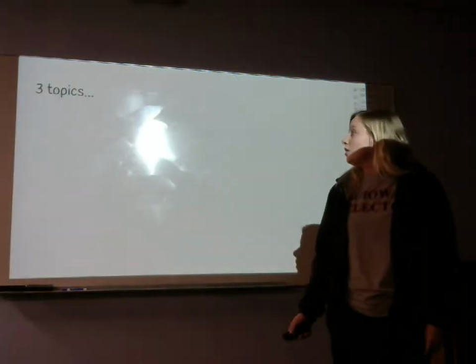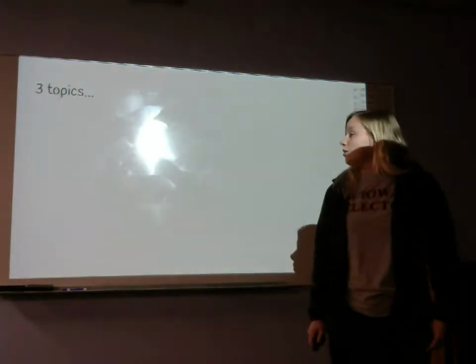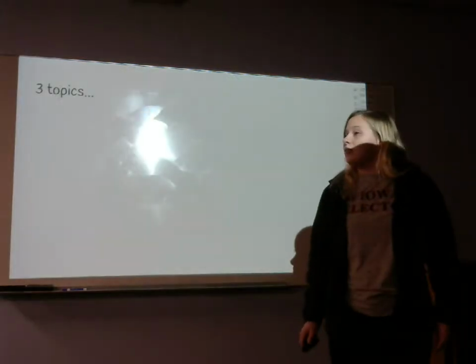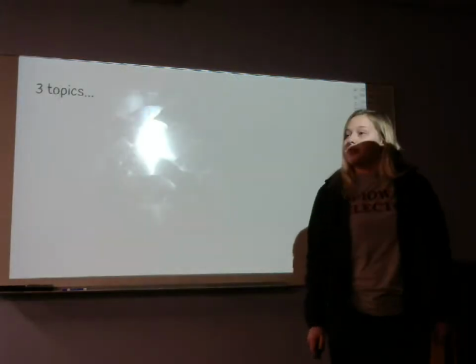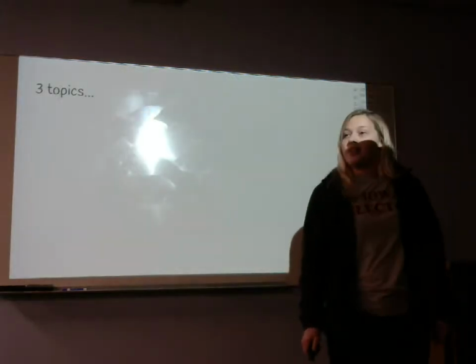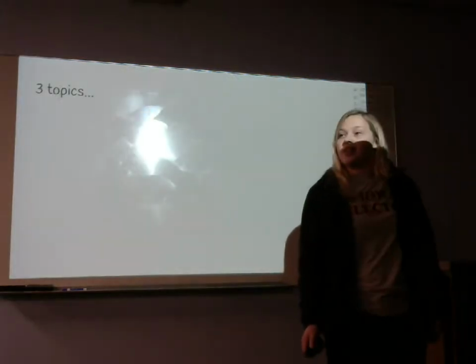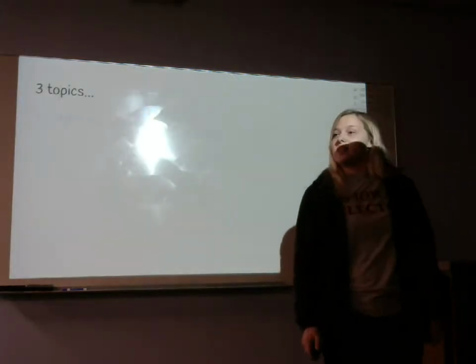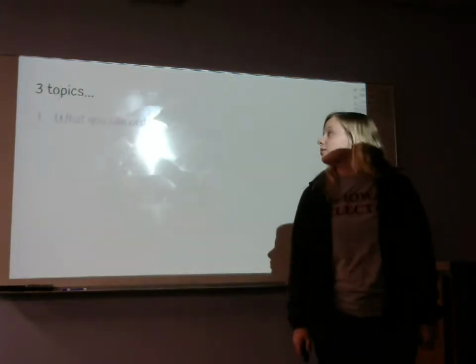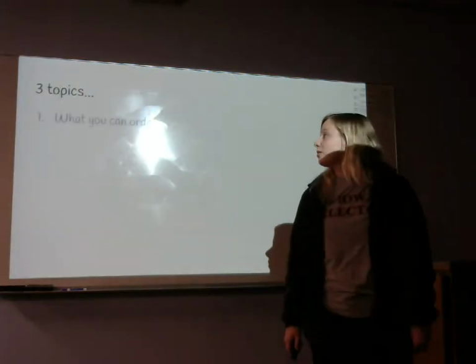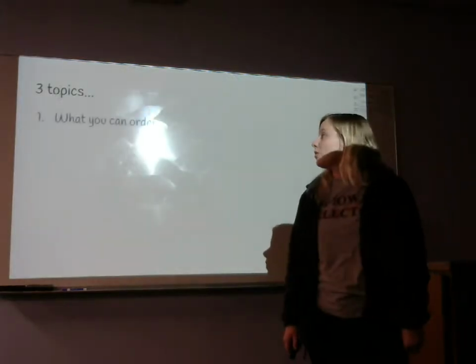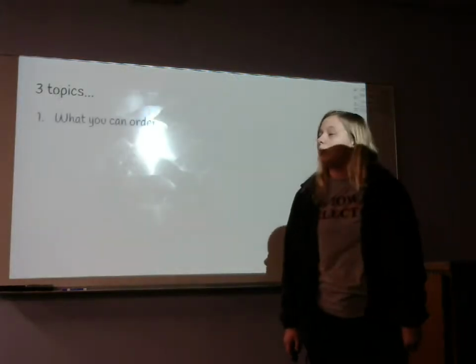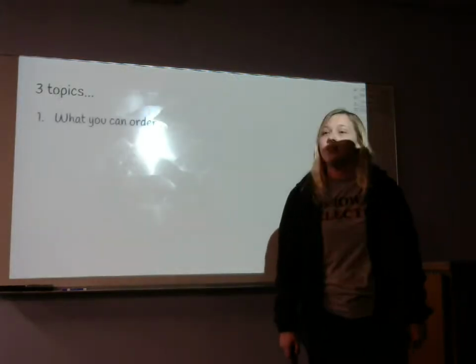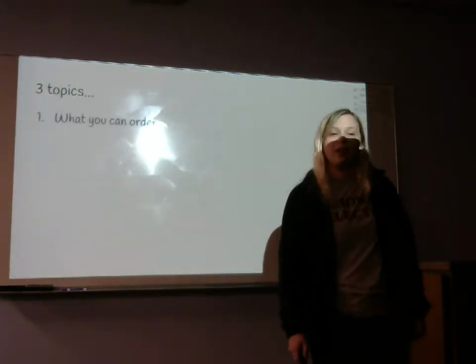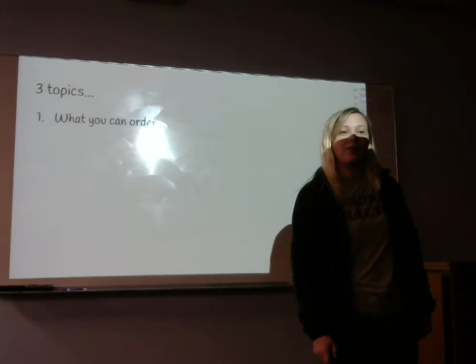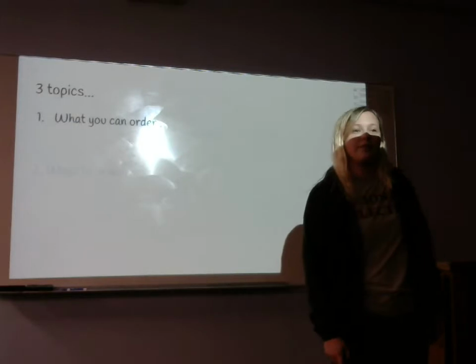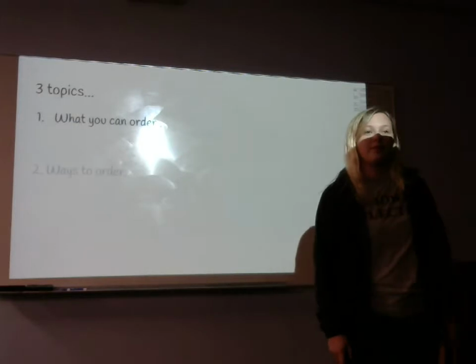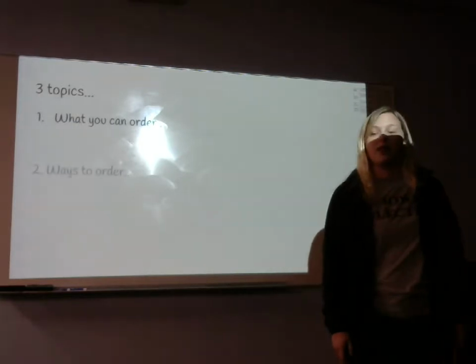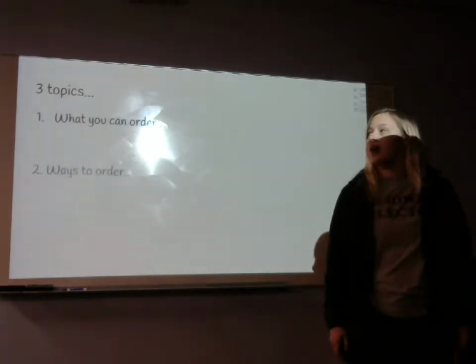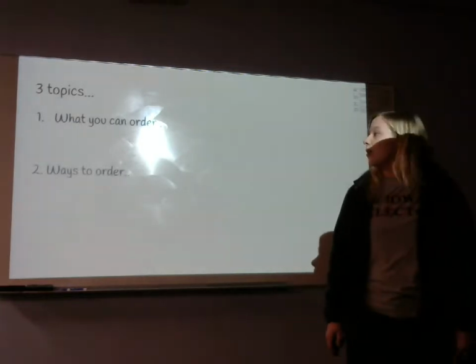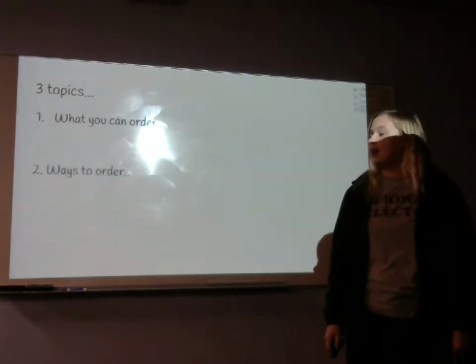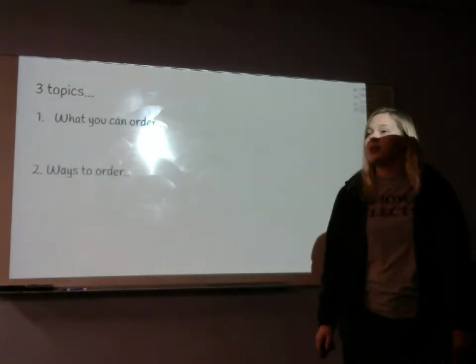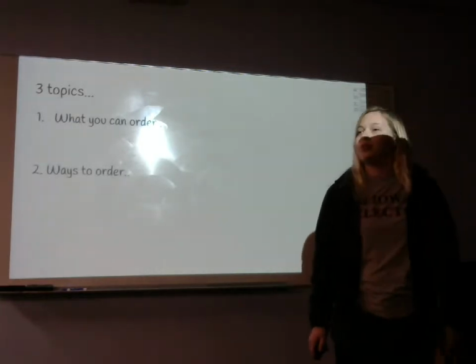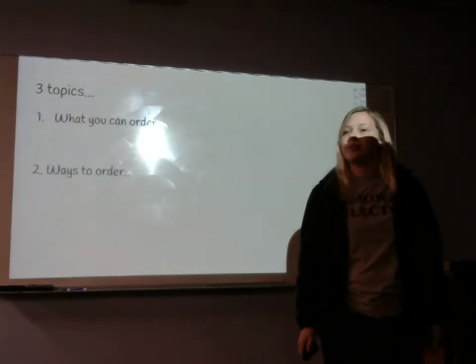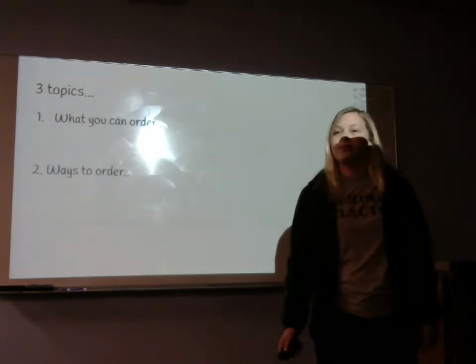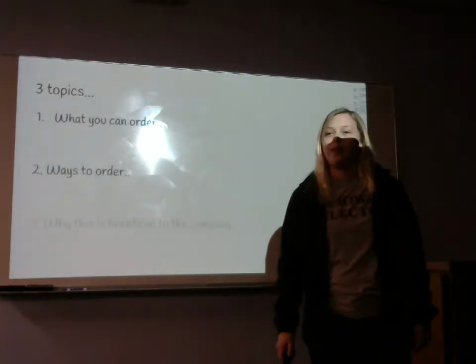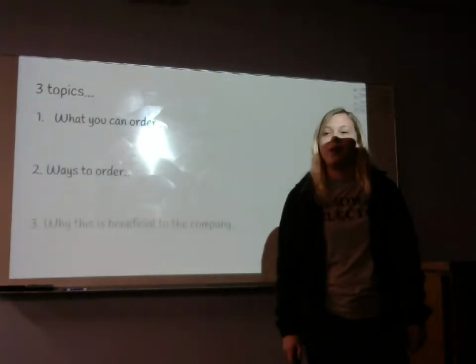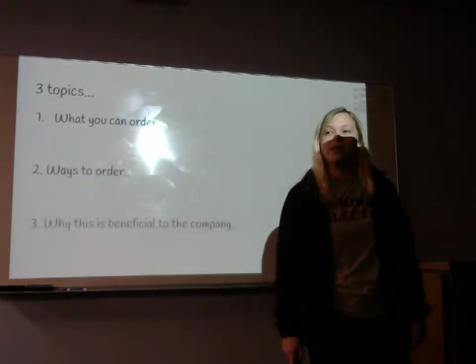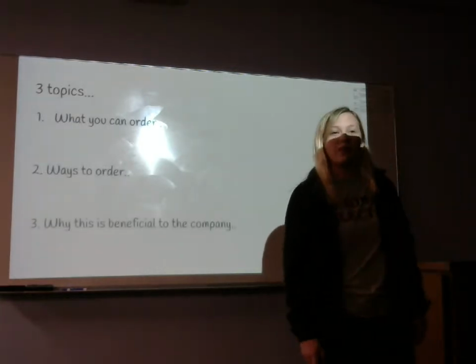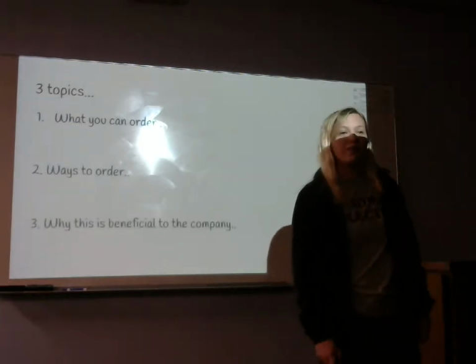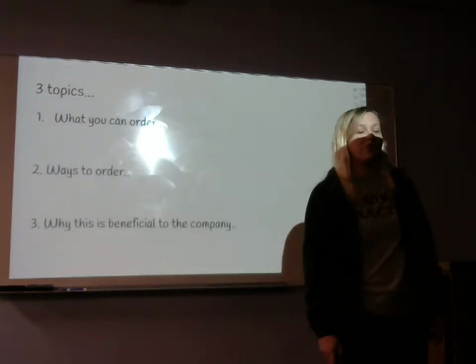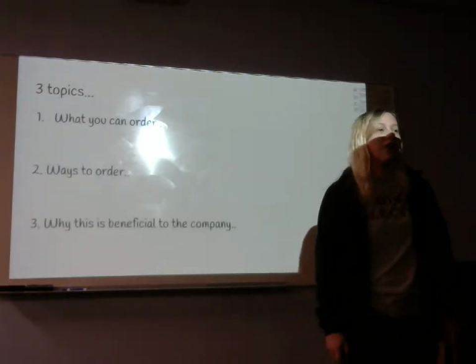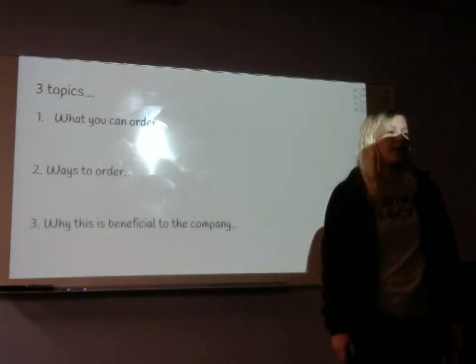We're going over three things: what you can order, ways to order, and why this is beneficial for the company.